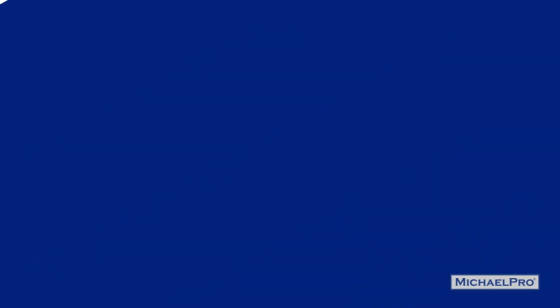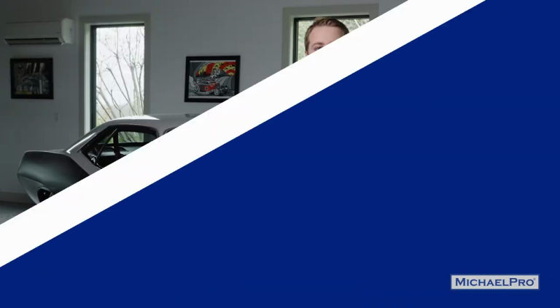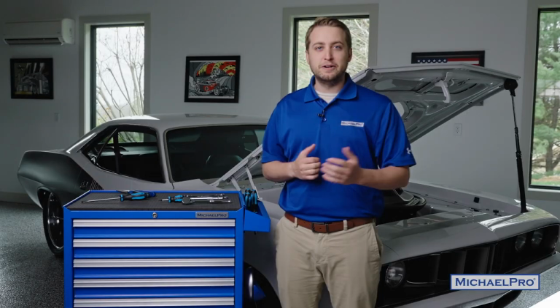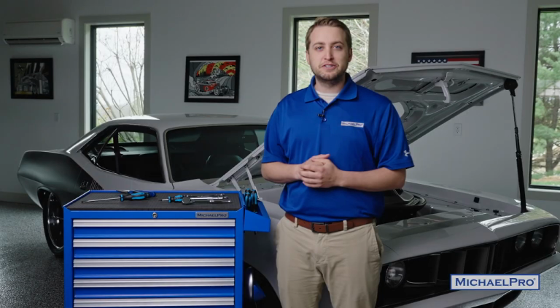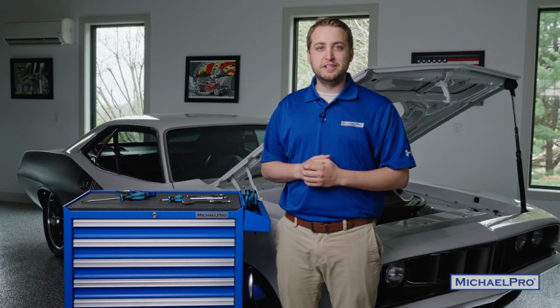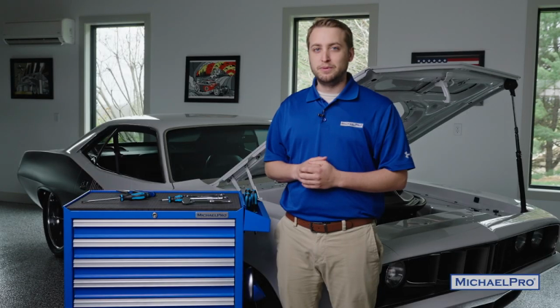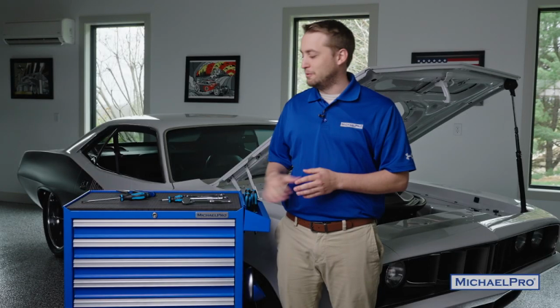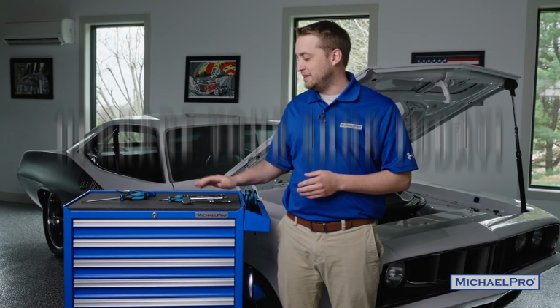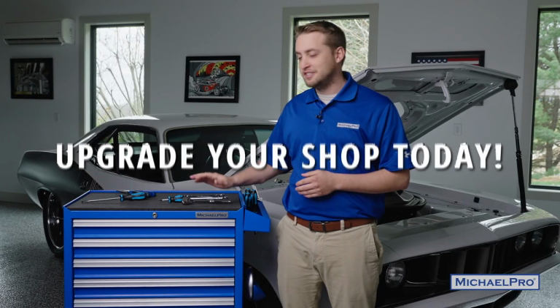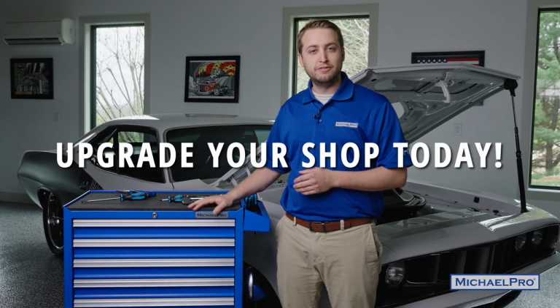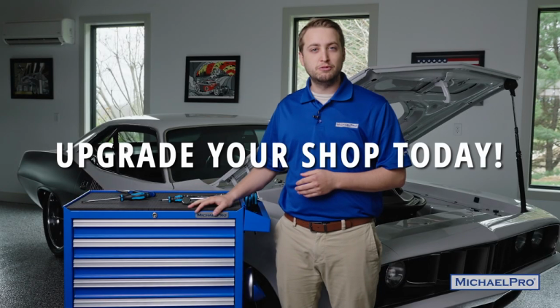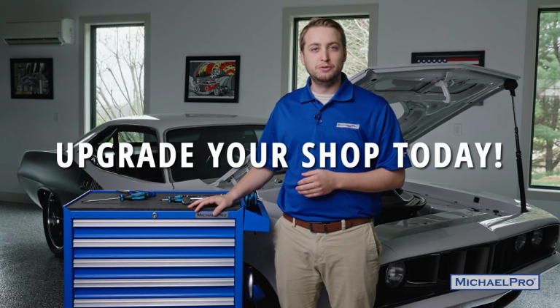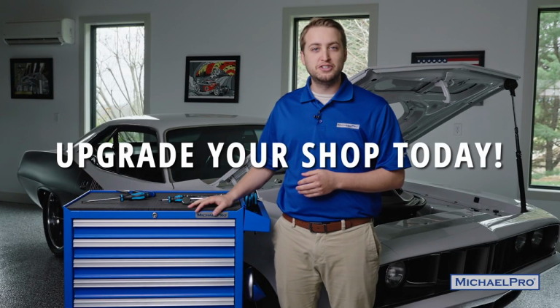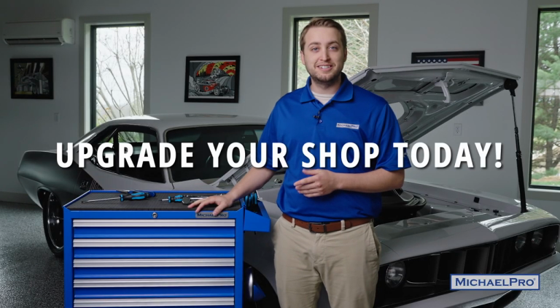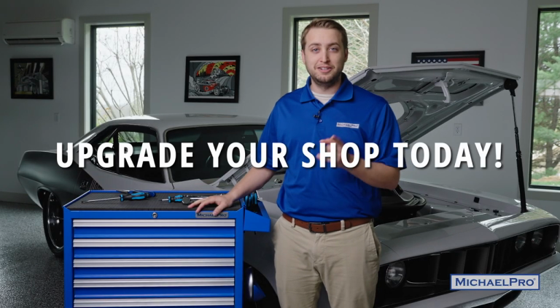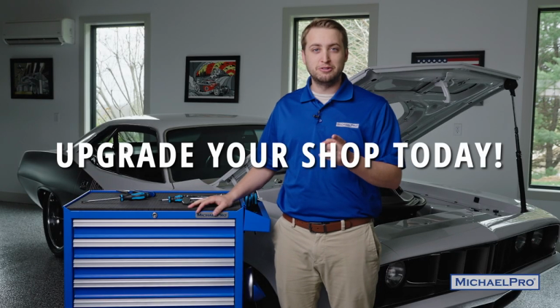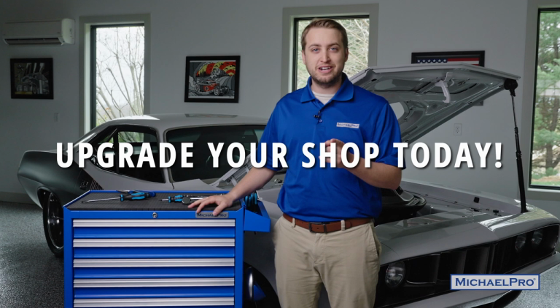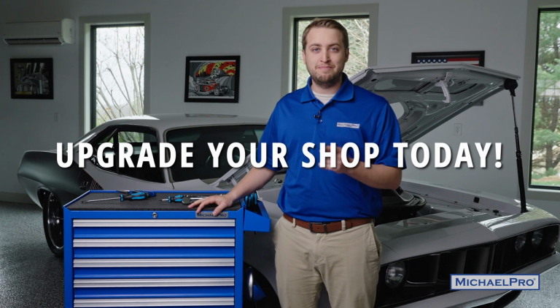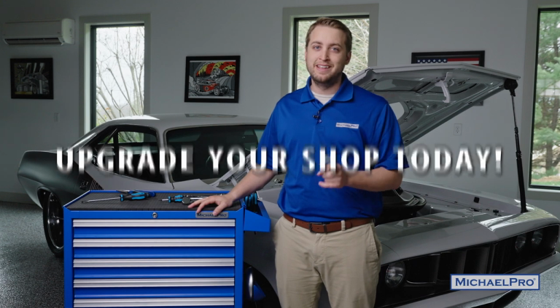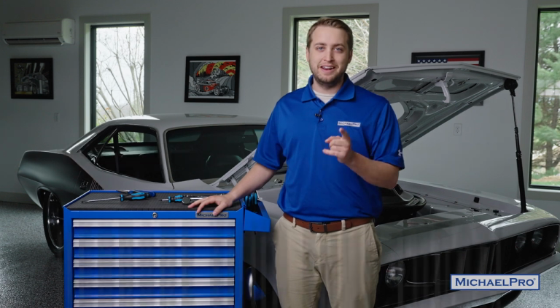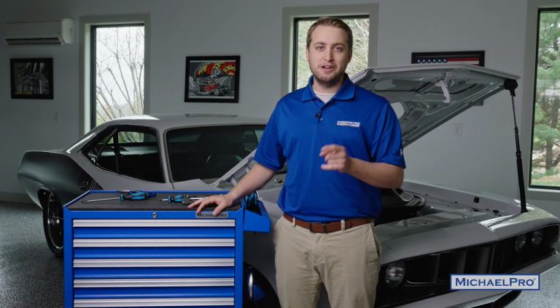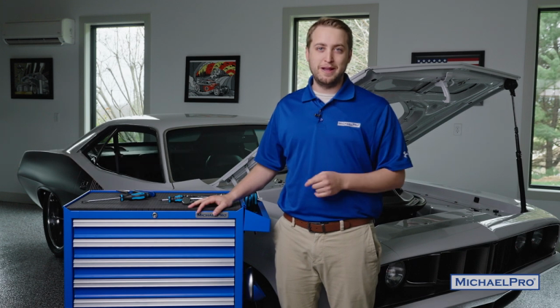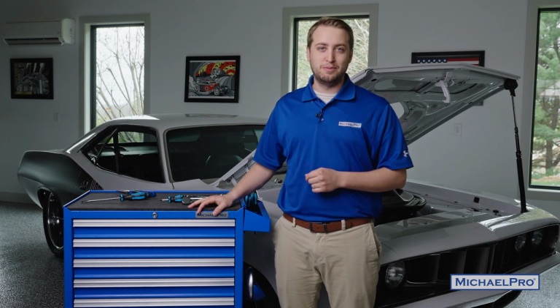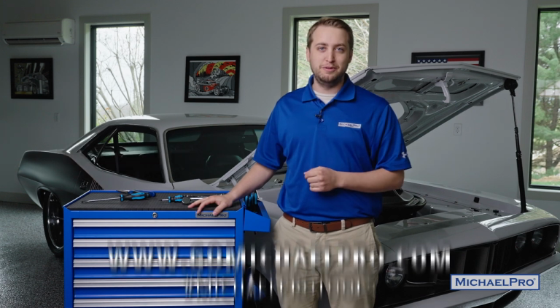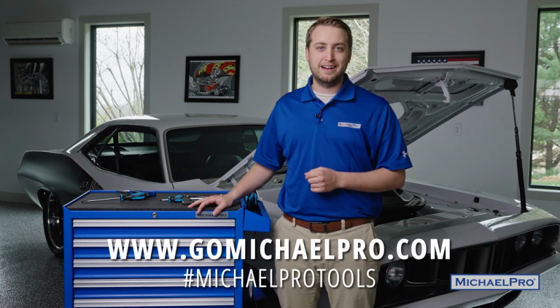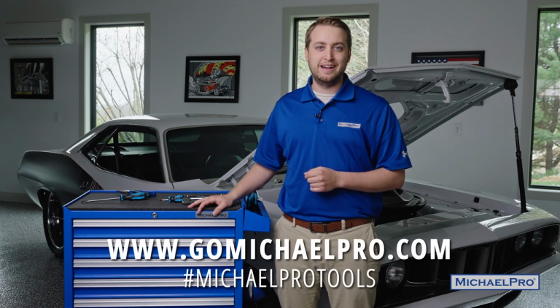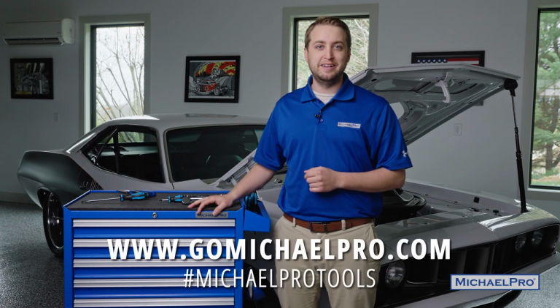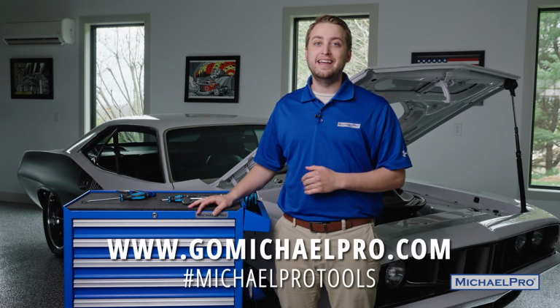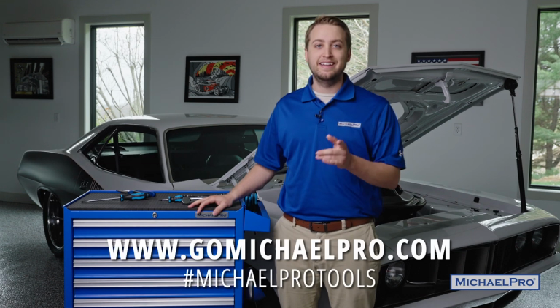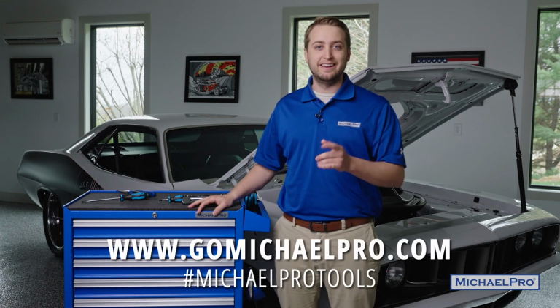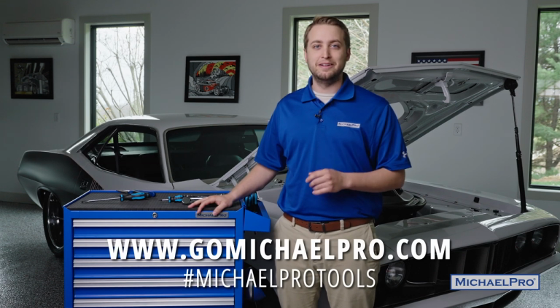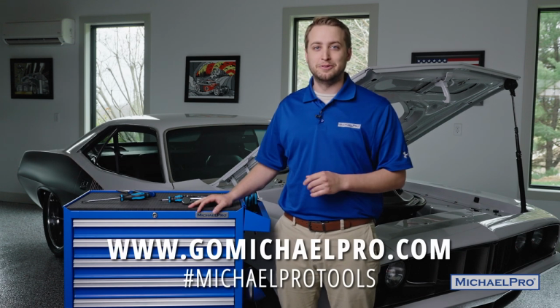If you're interested in putting one of these seven drawer tool chests in your shop, head to gomichaelpro.com today and get yours.